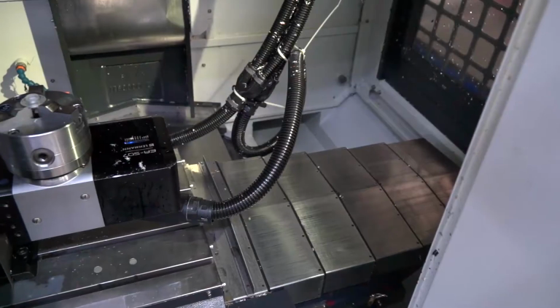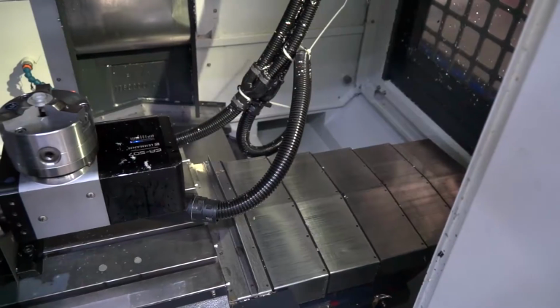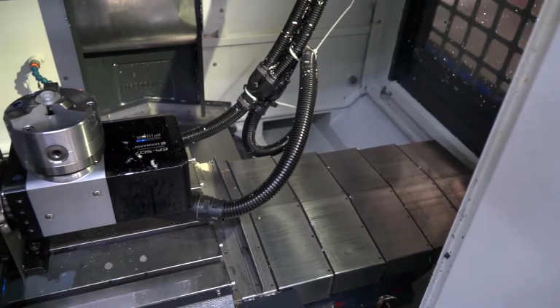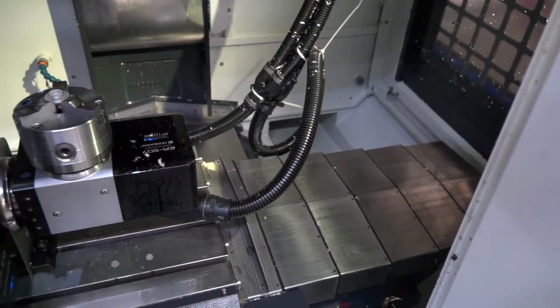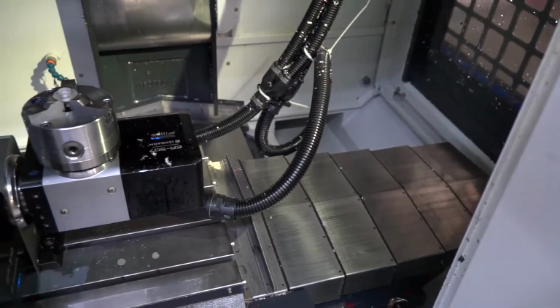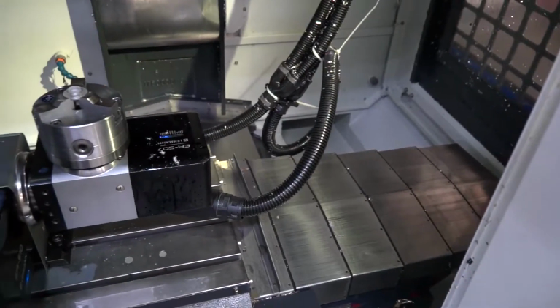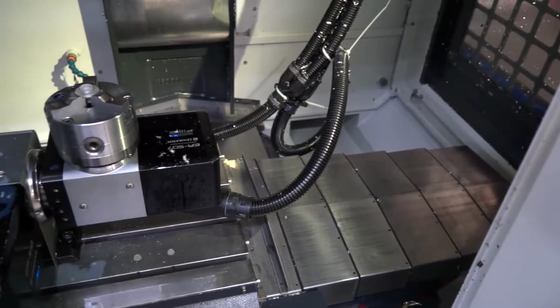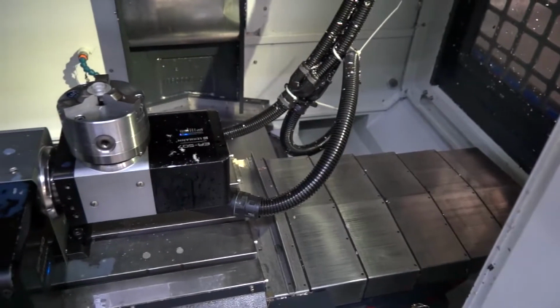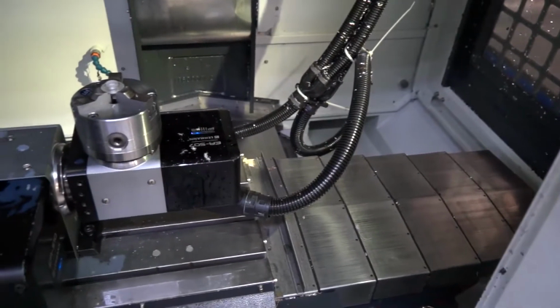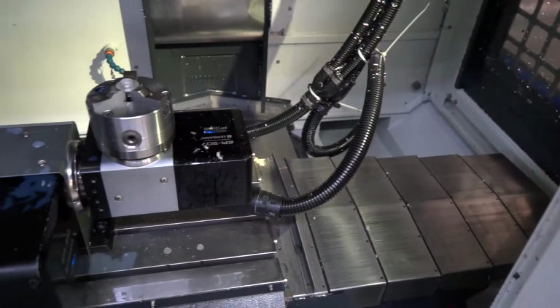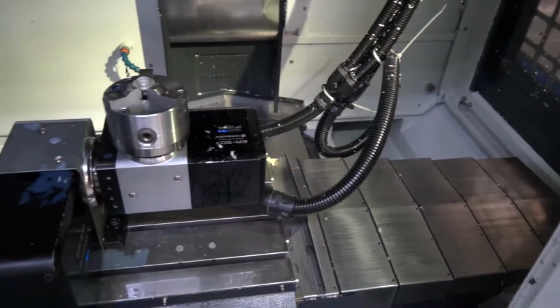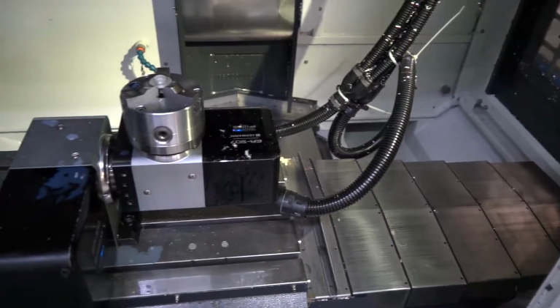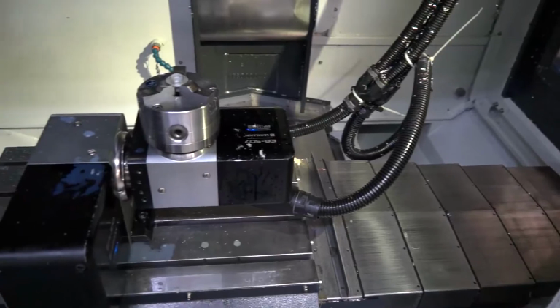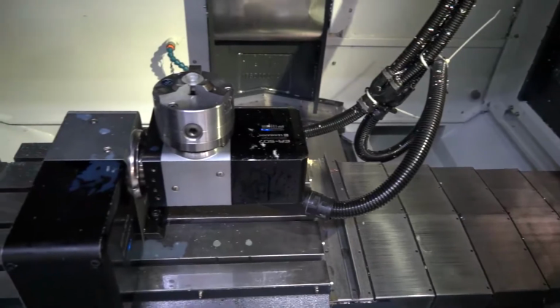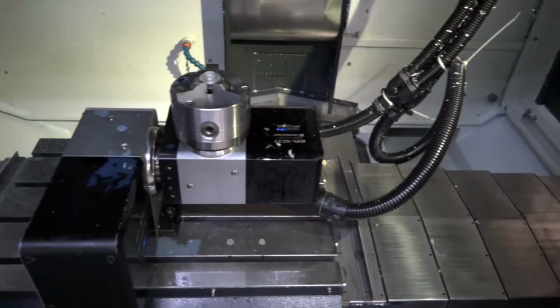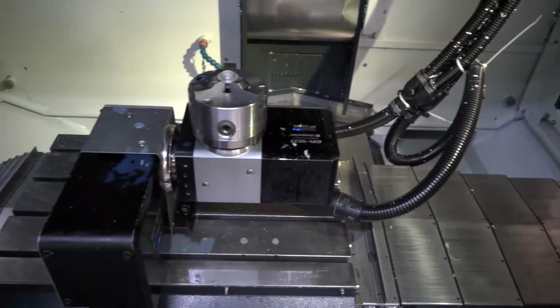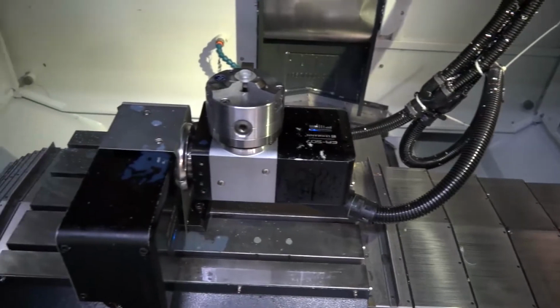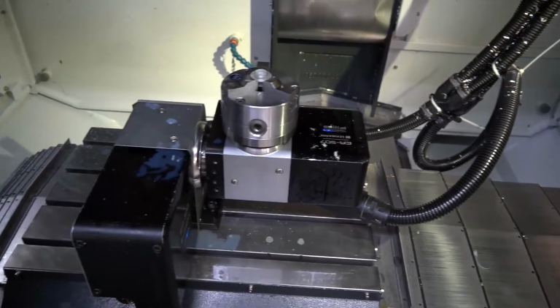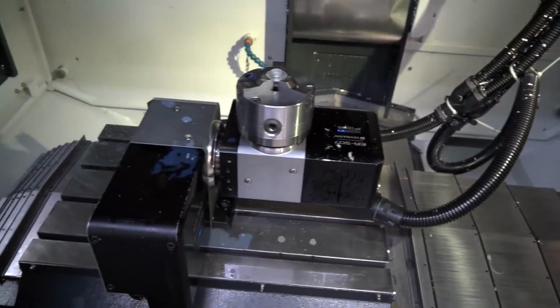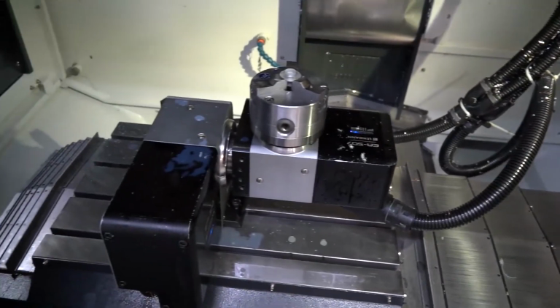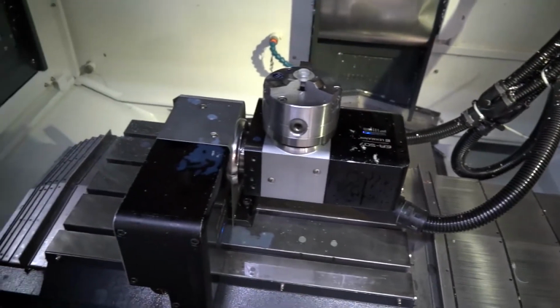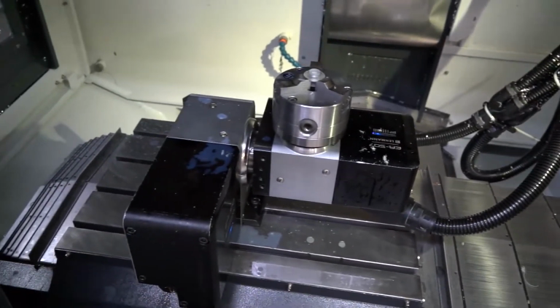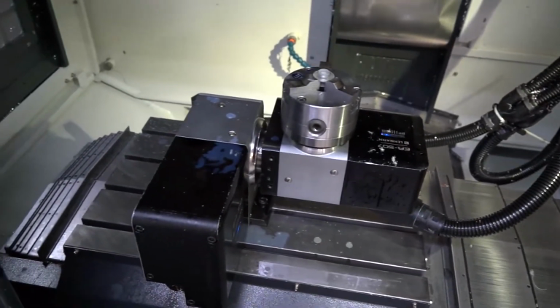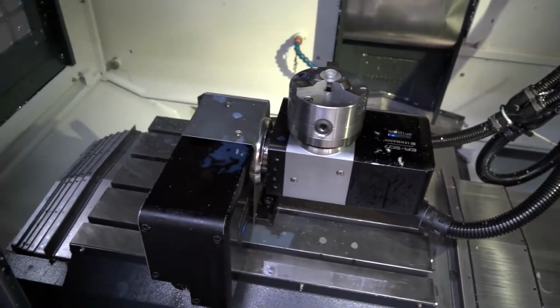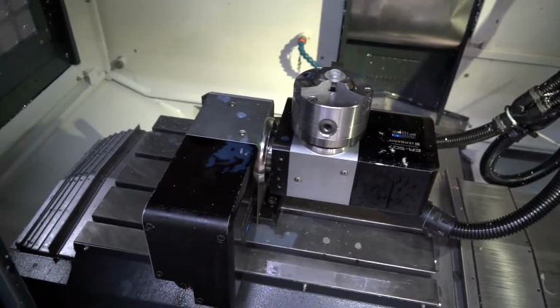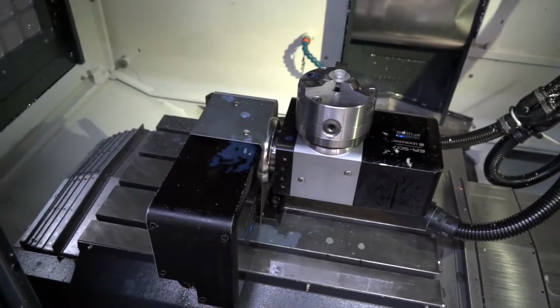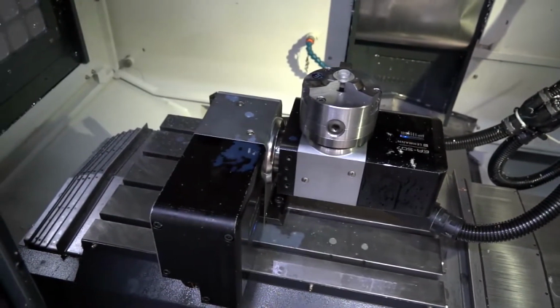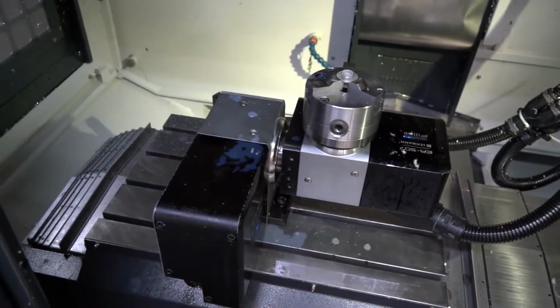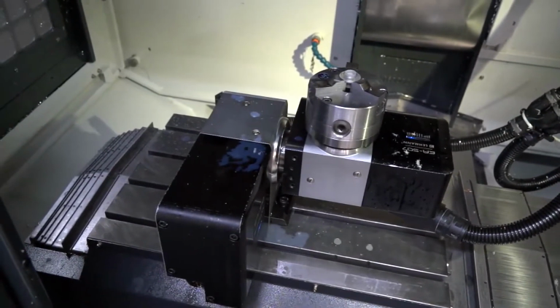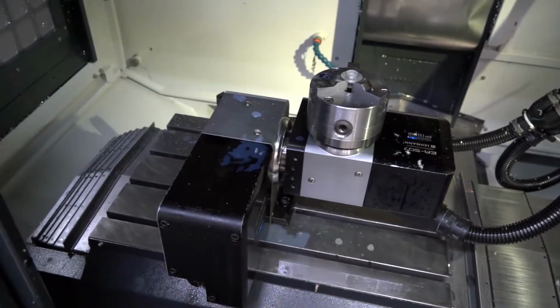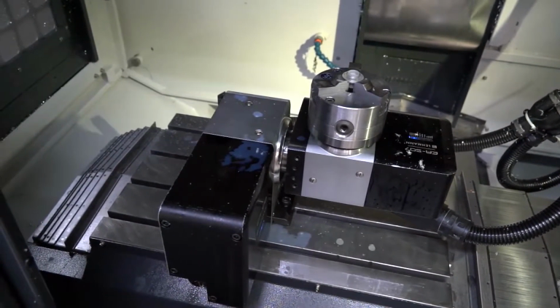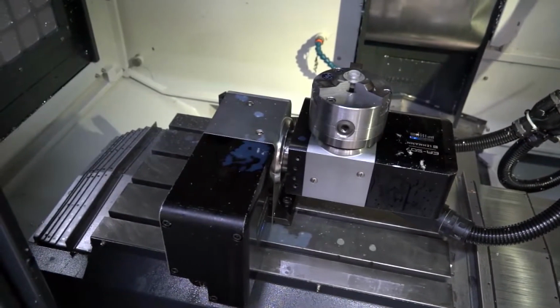I know it's quite a small footprint — you get a lot of bang for your buck, don't you? It's a large machining envelope for the size of the machine.